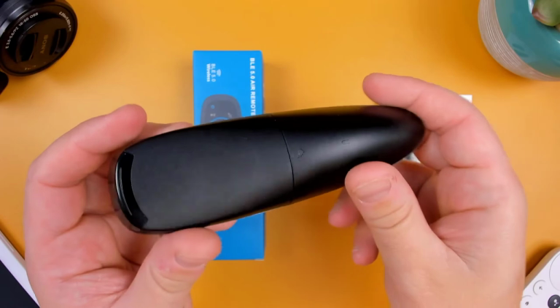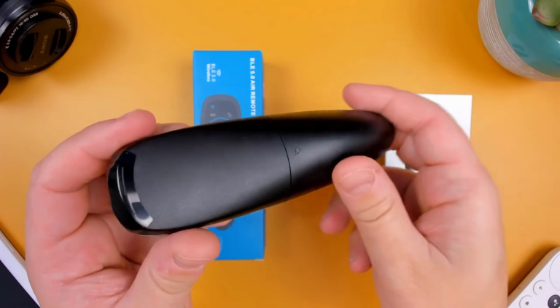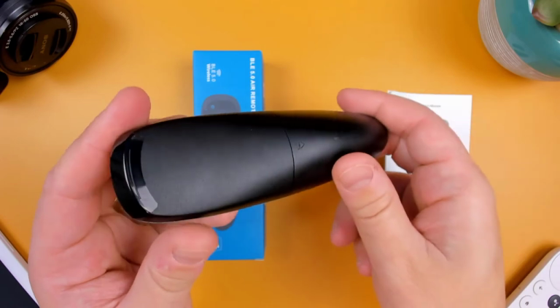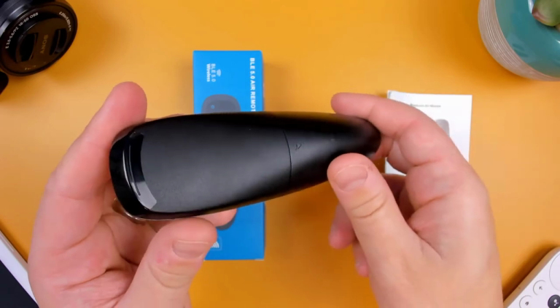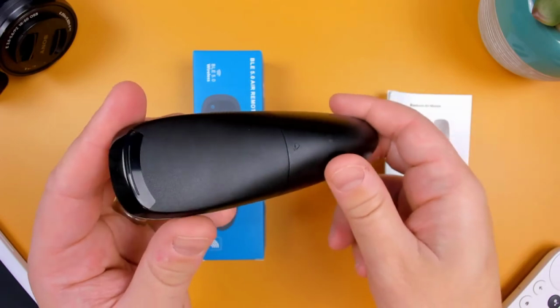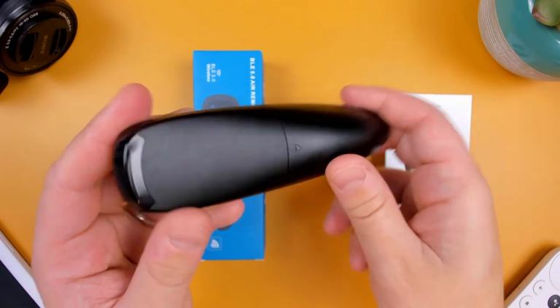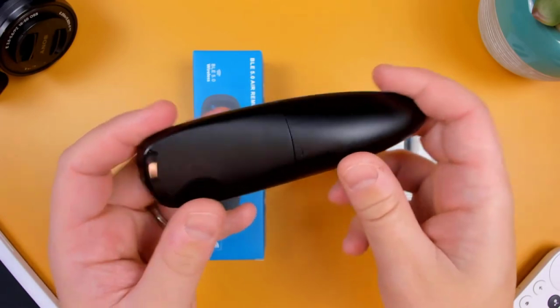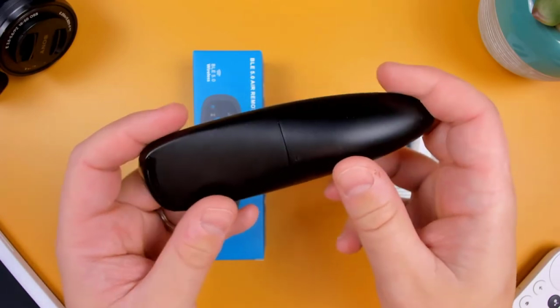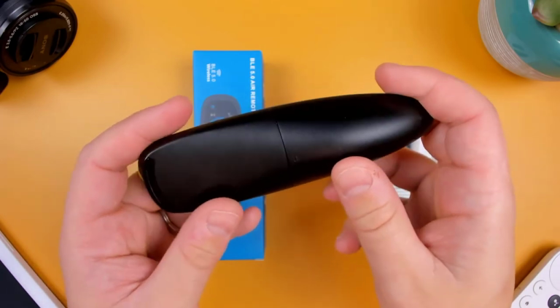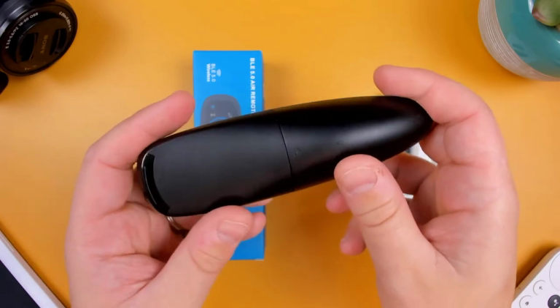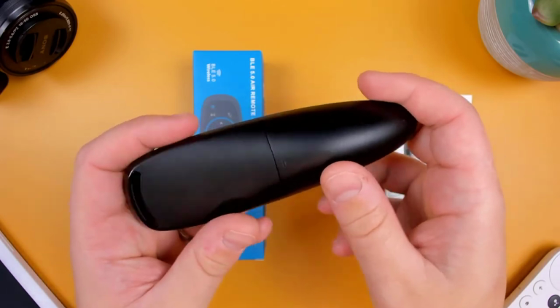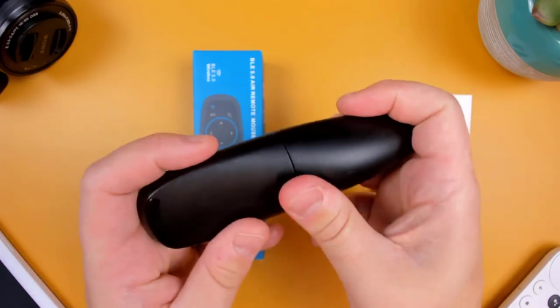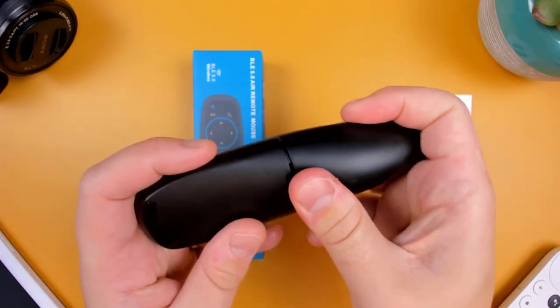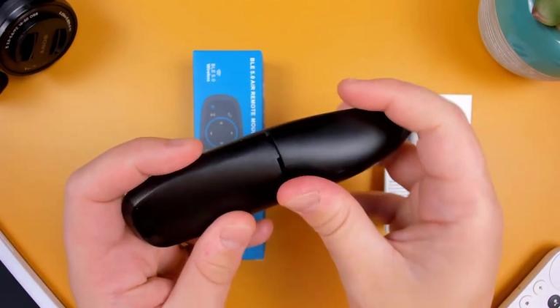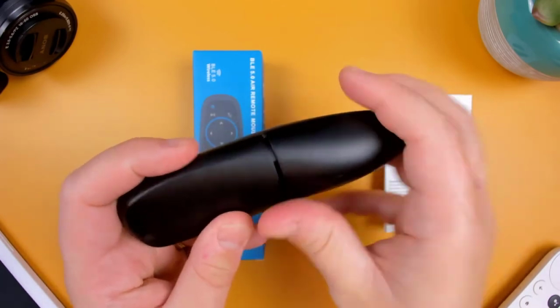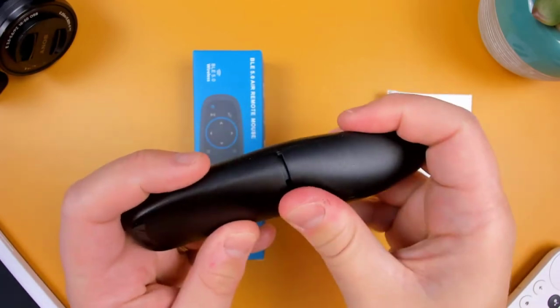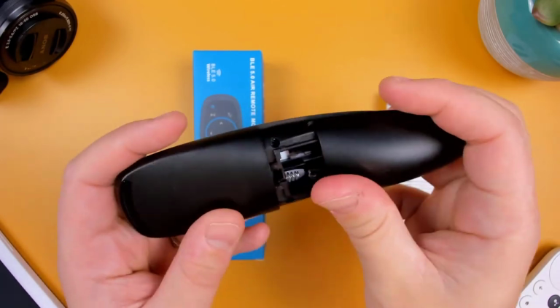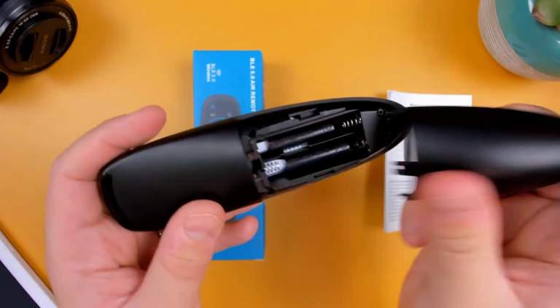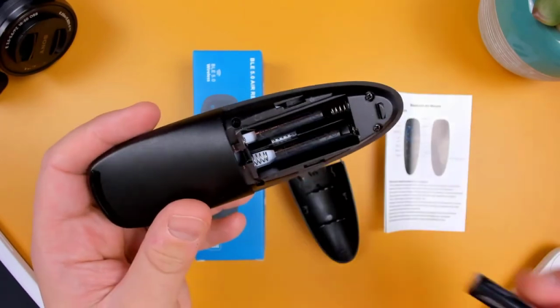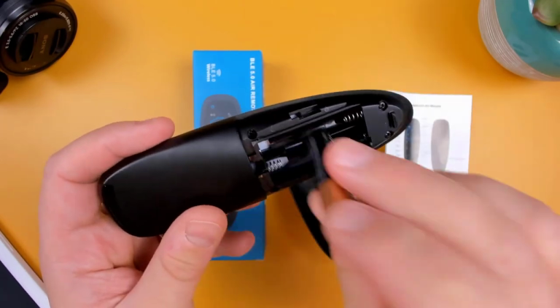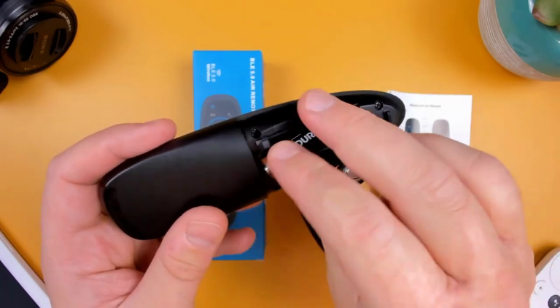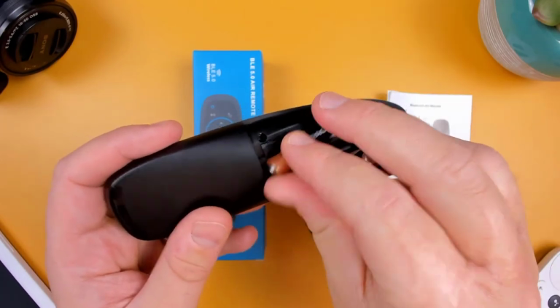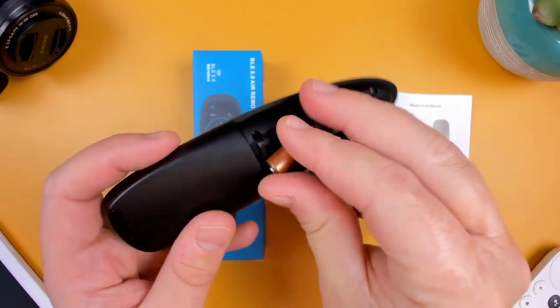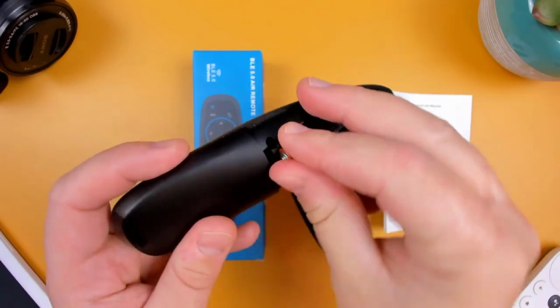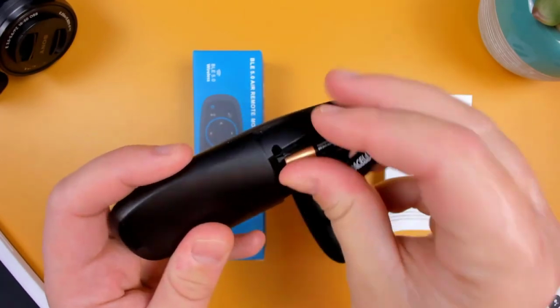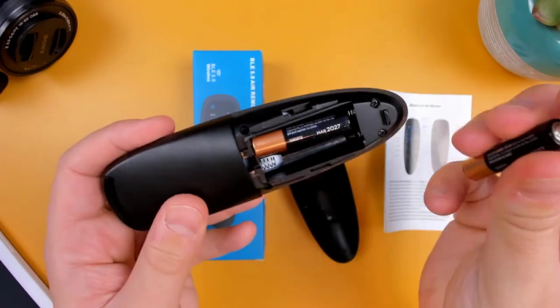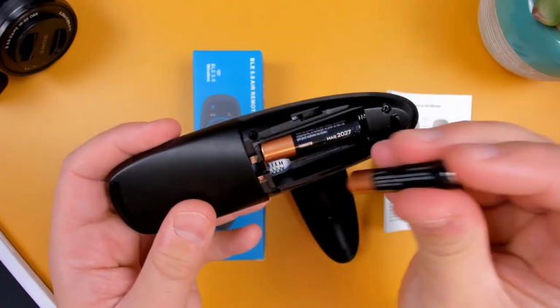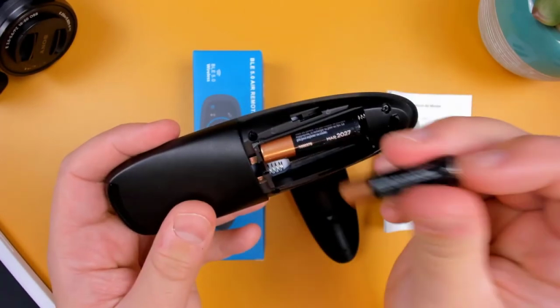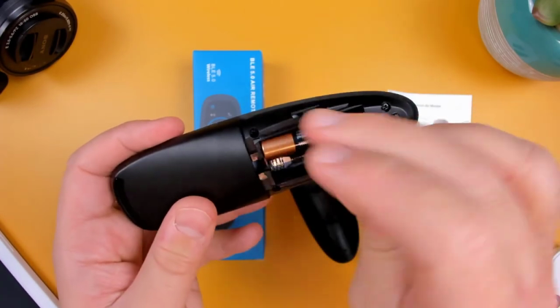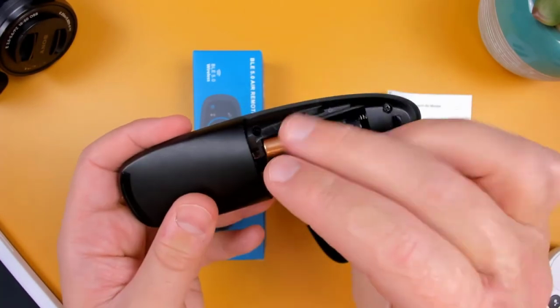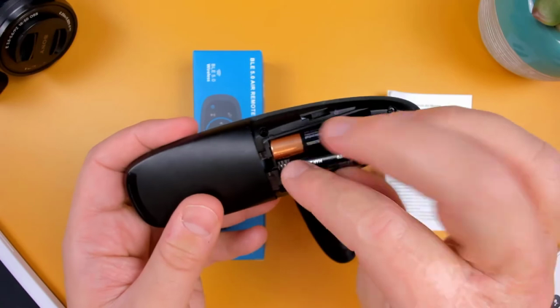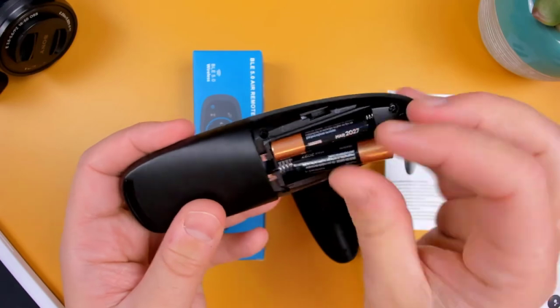When you flip over to the back, you'll see that you can remove the battery cover to insert two AAA batteries.